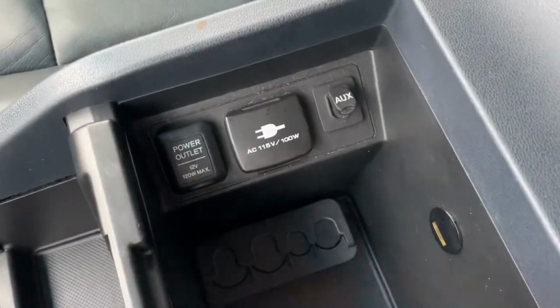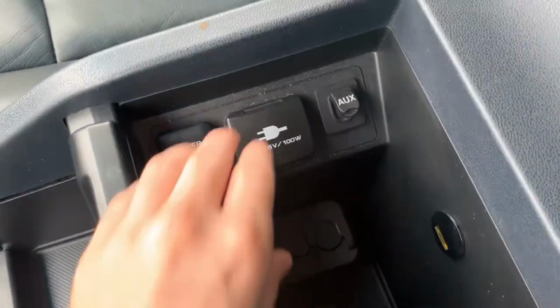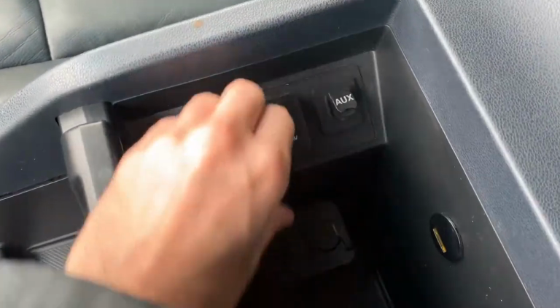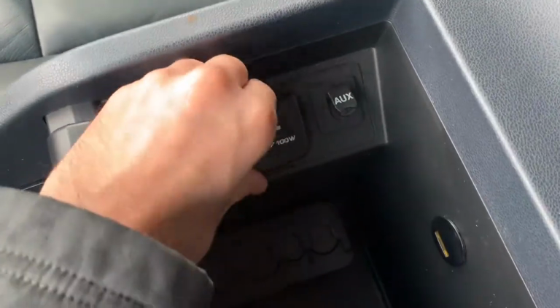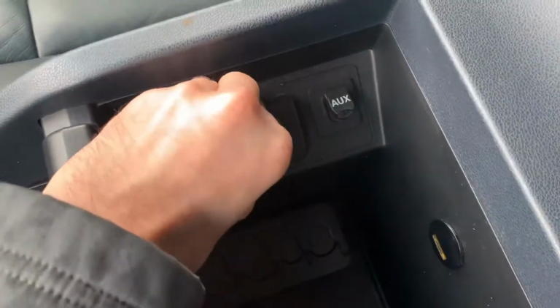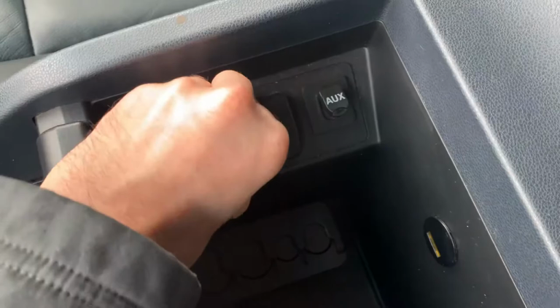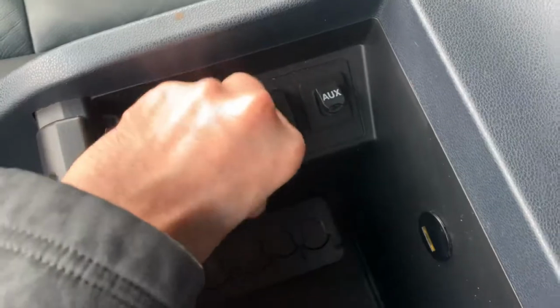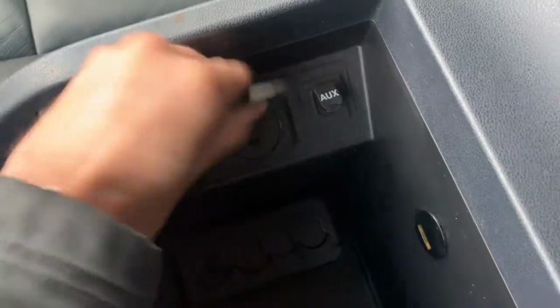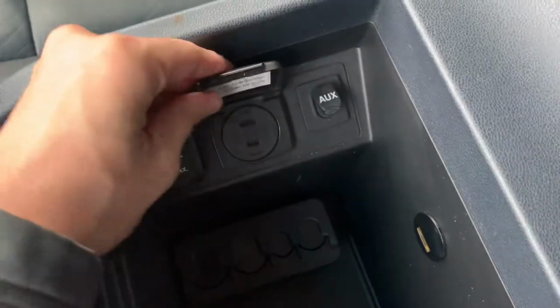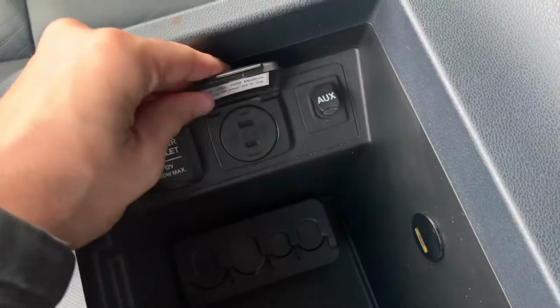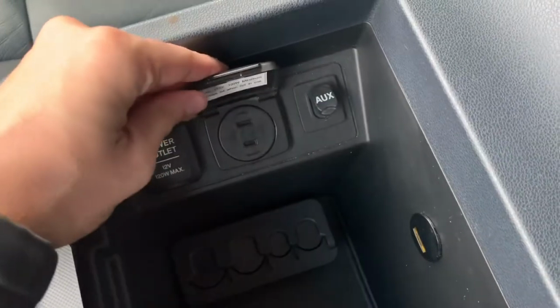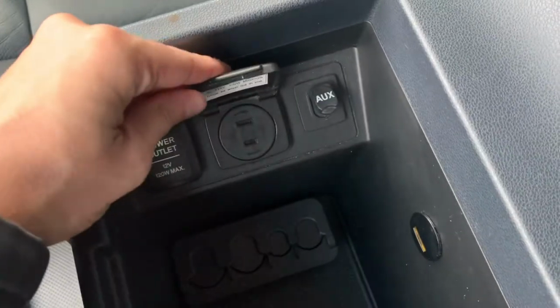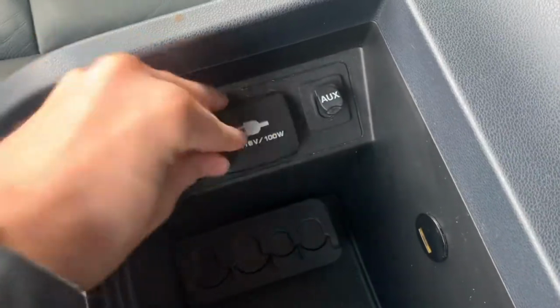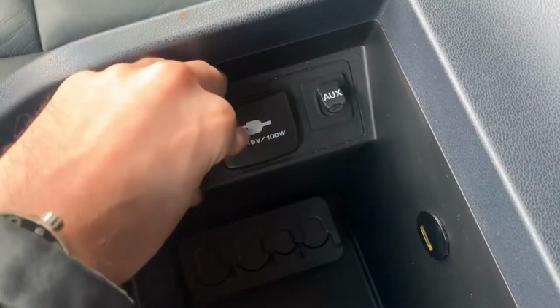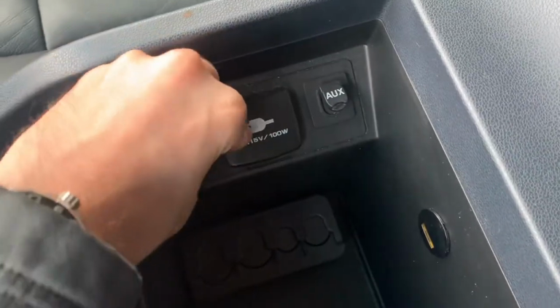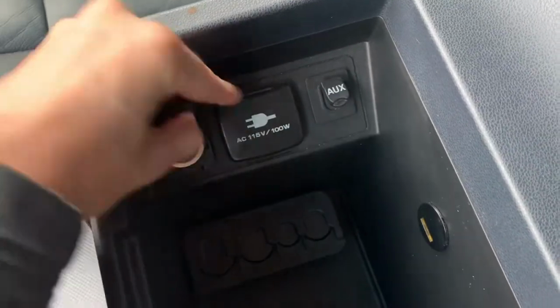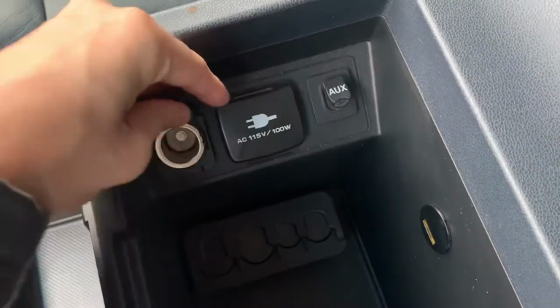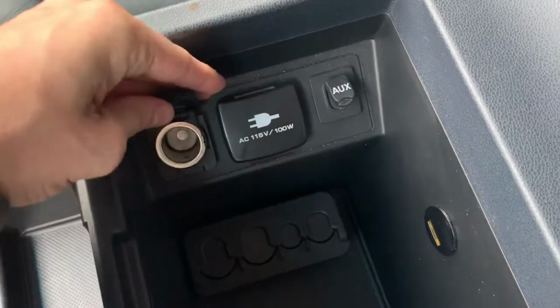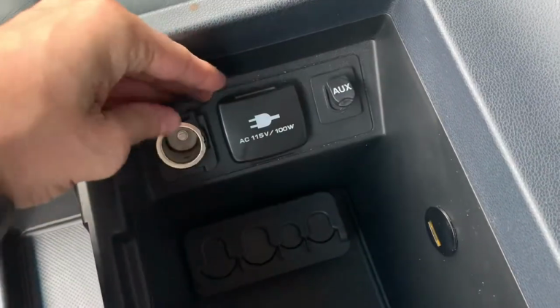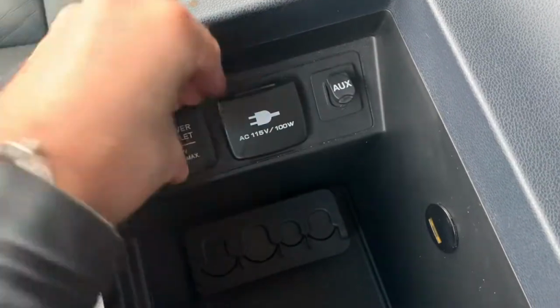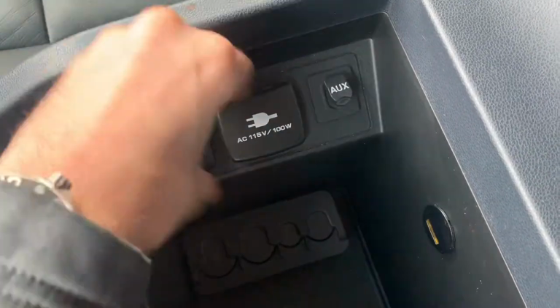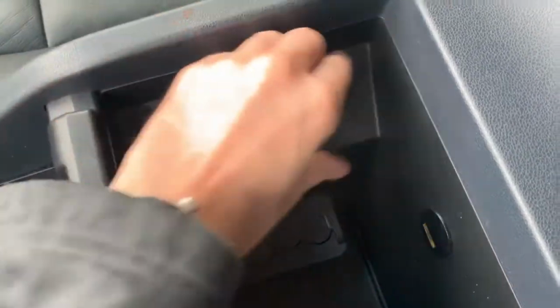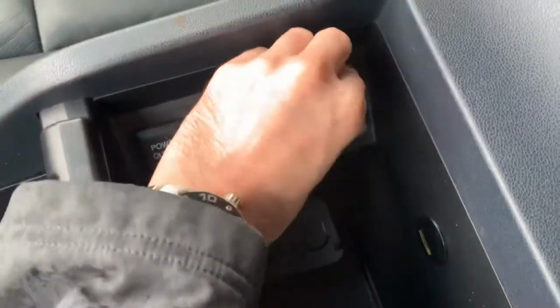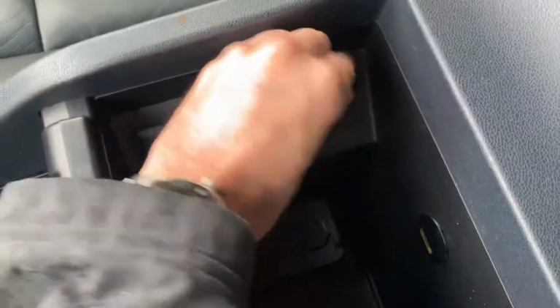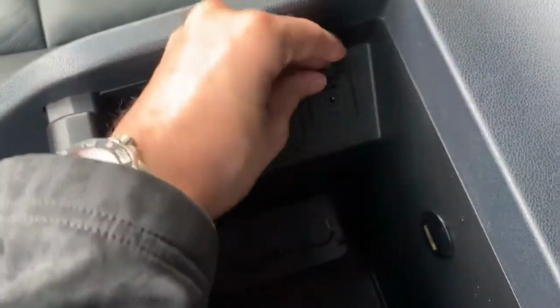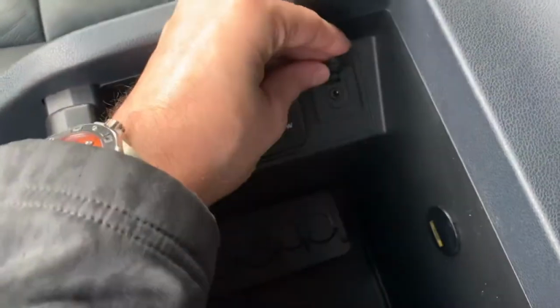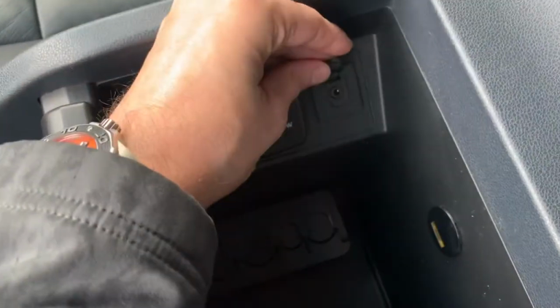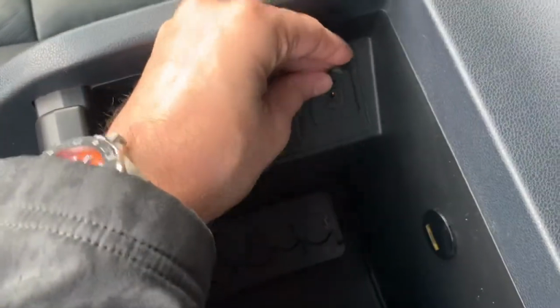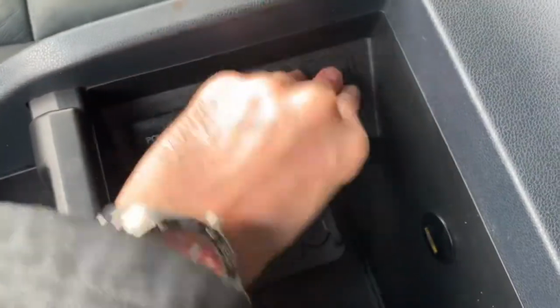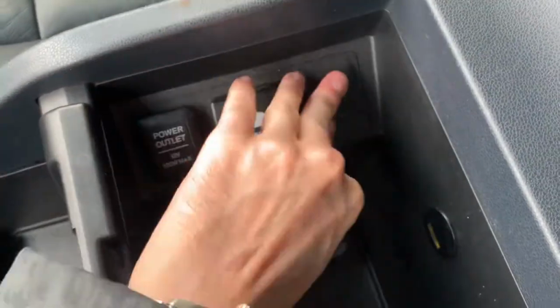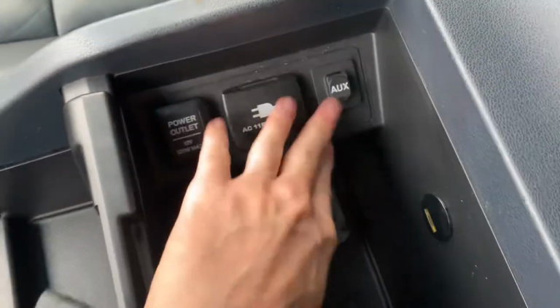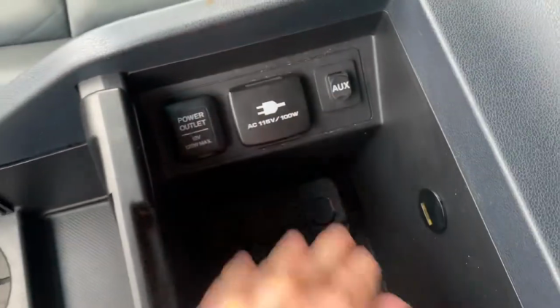There is a power input and an AUX port as well.